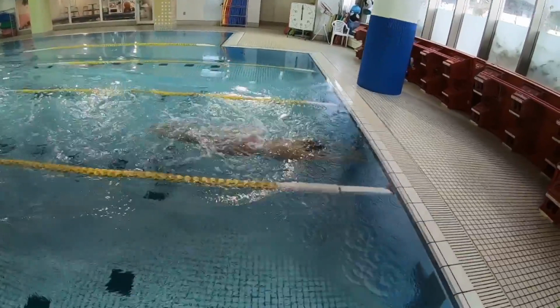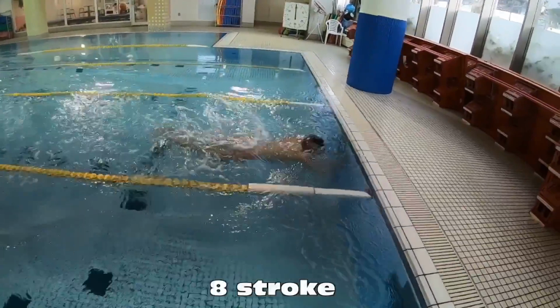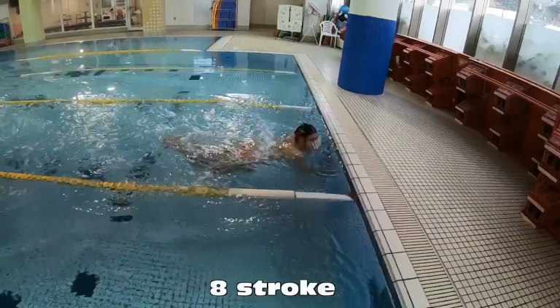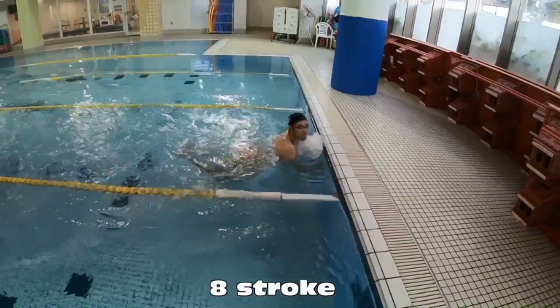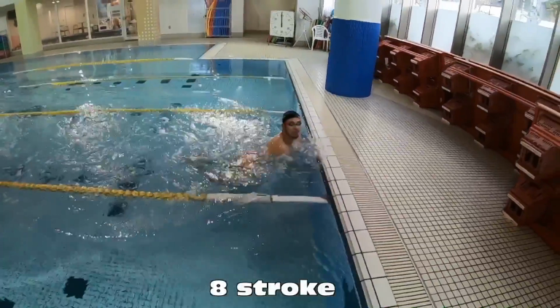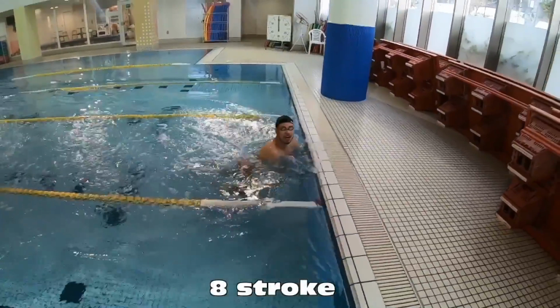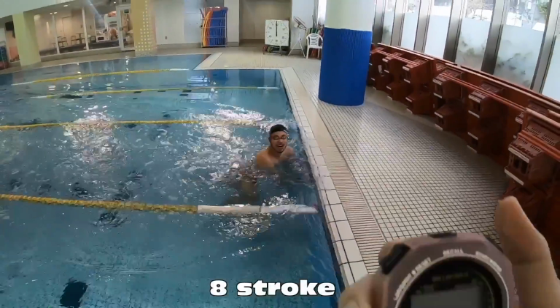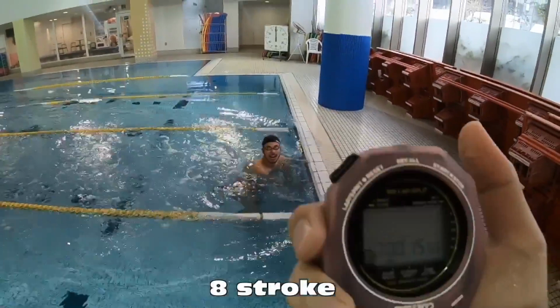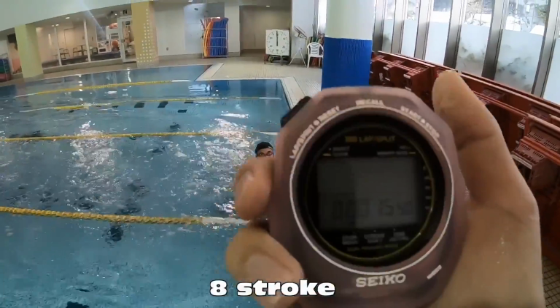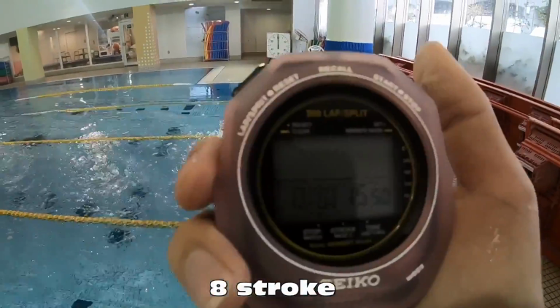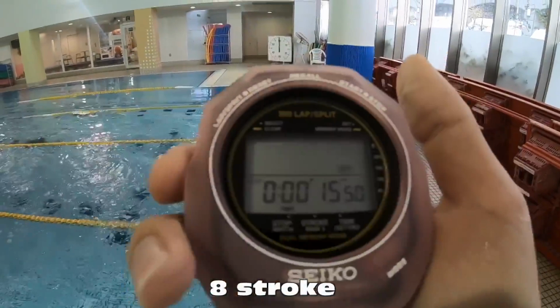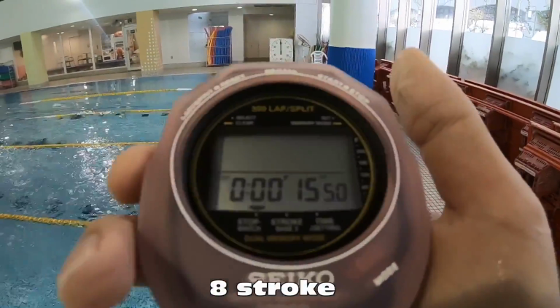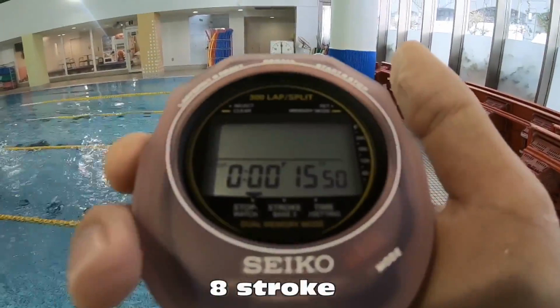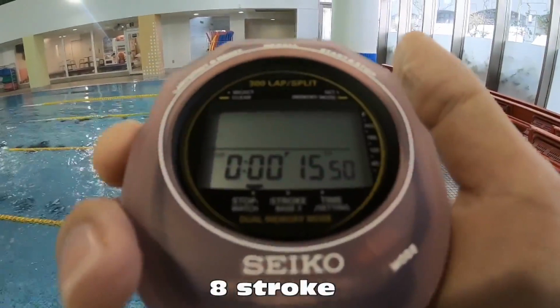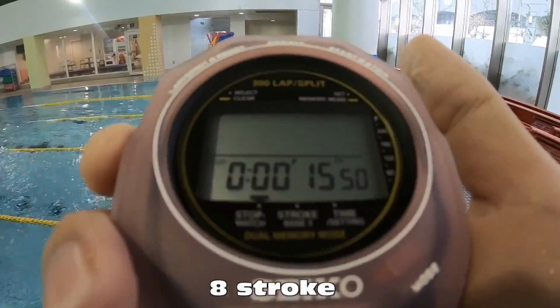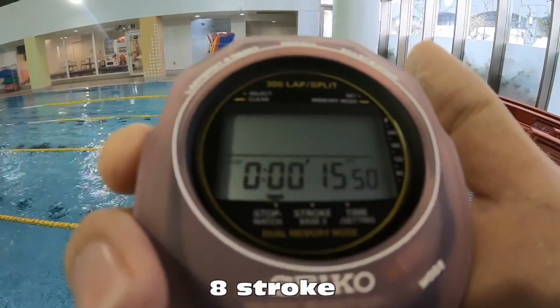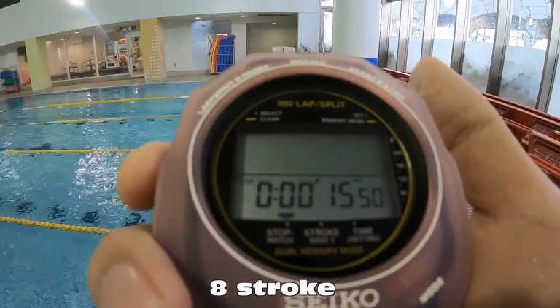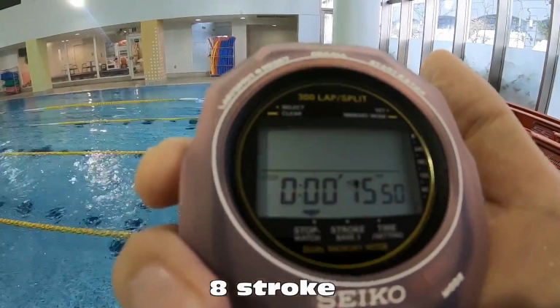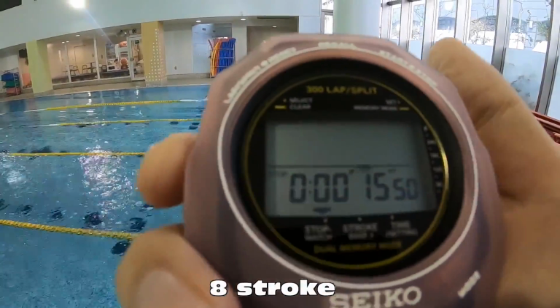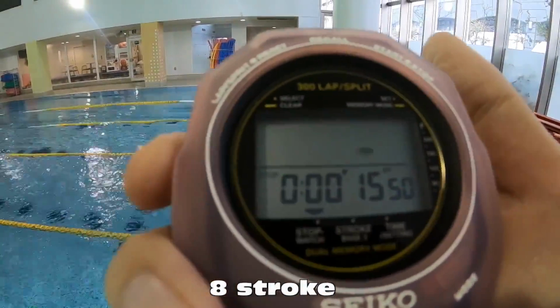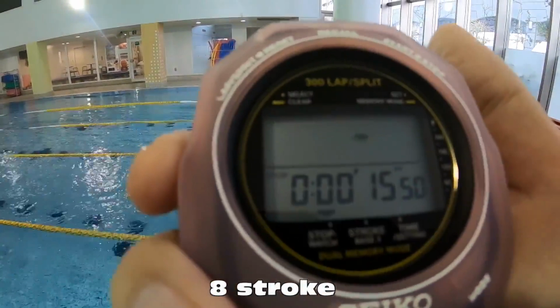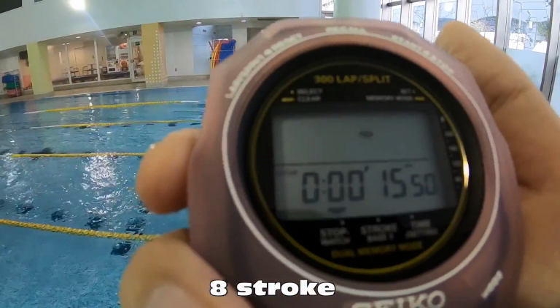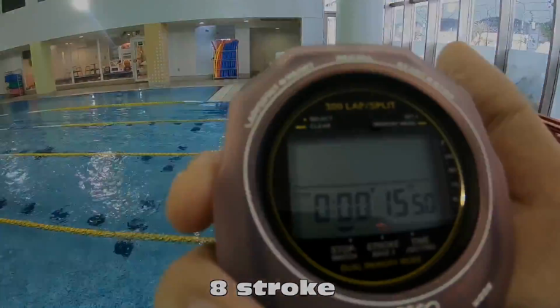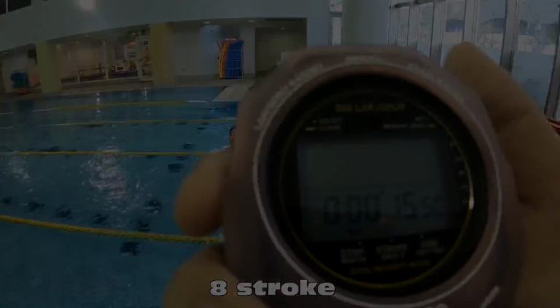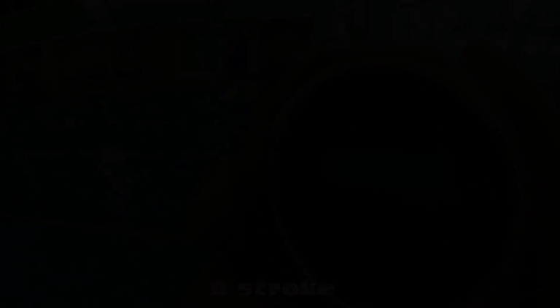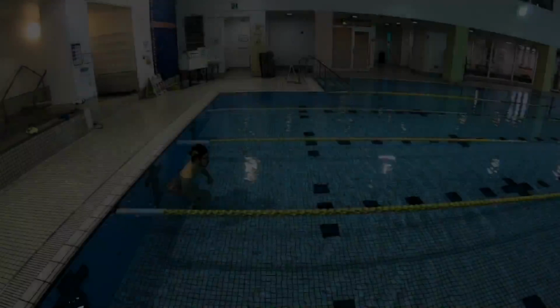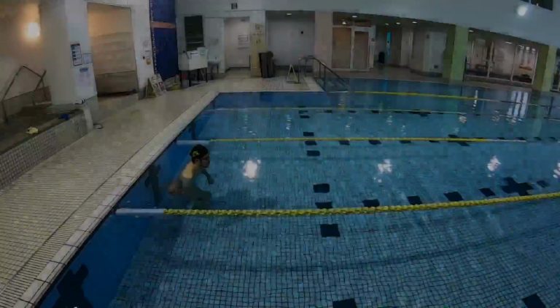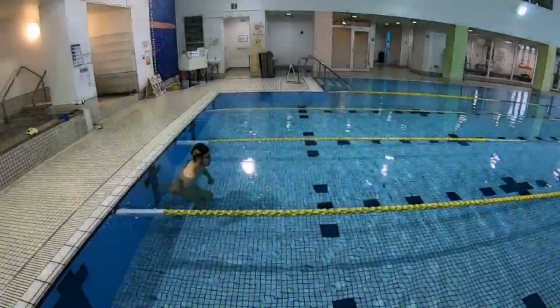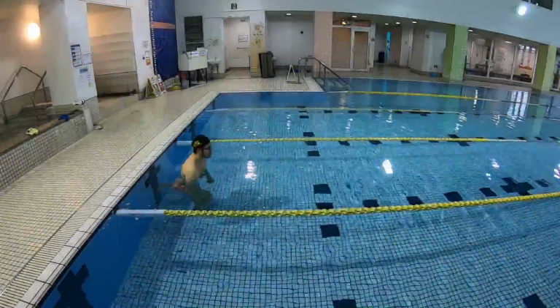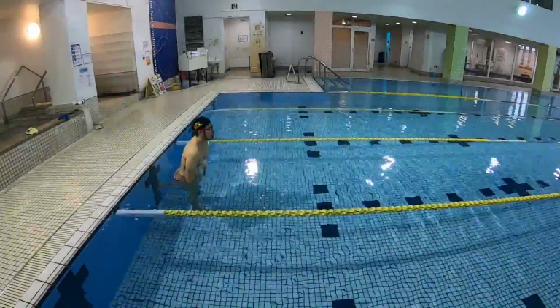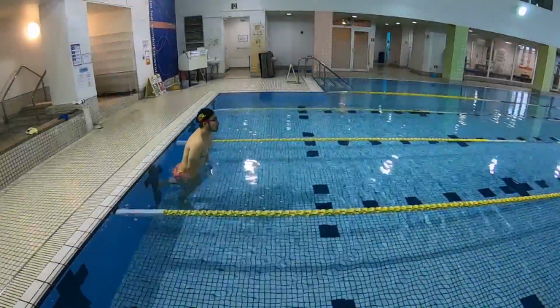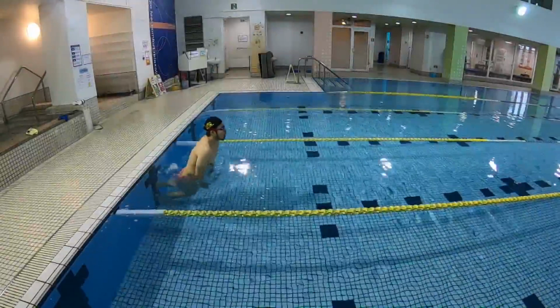最後にご覧いただくのは、僕にとって25mを一番早く泳げる平泳ぎのテンポです。こちら、25m全部で8ストロークで泳いでおります。かけばかくほど早くなるわけでもなく、少なければ少ないほど早く泳げるわけでもないということが、タイム15秒50でご理解いただけますでしょうか。